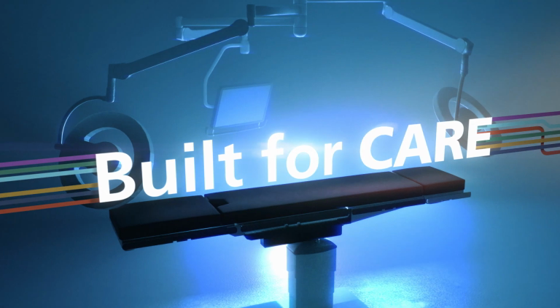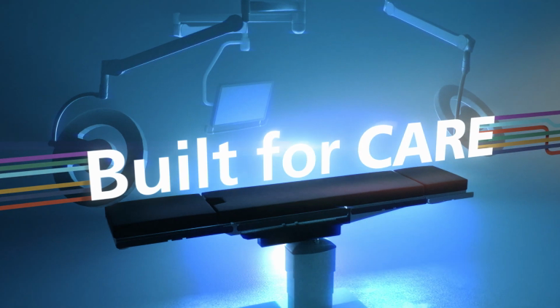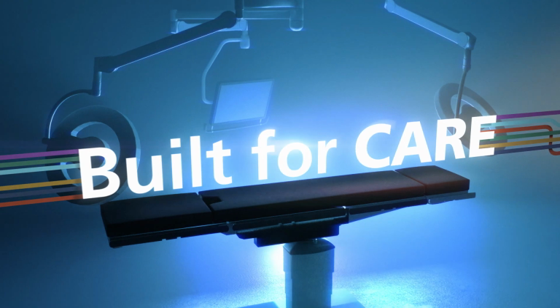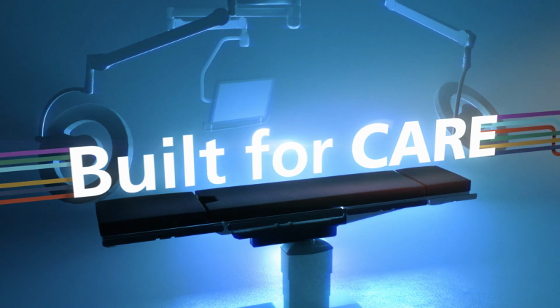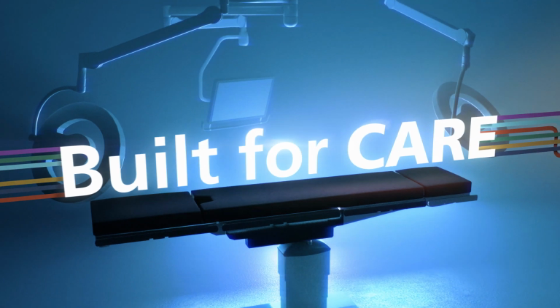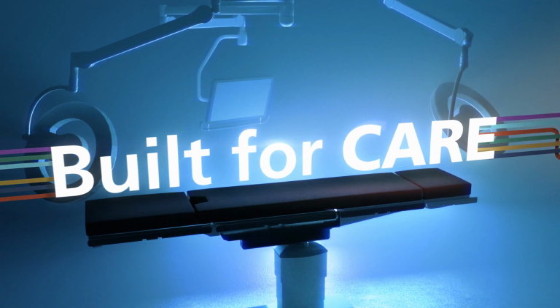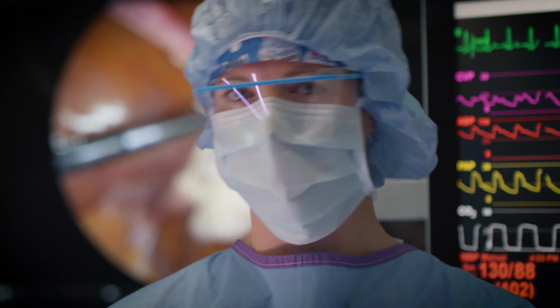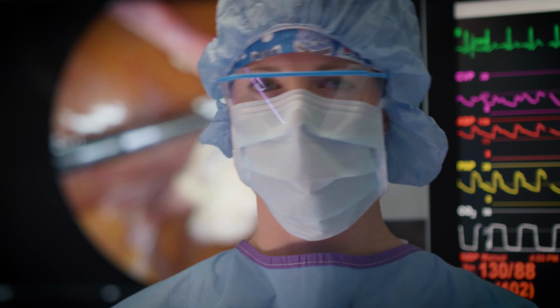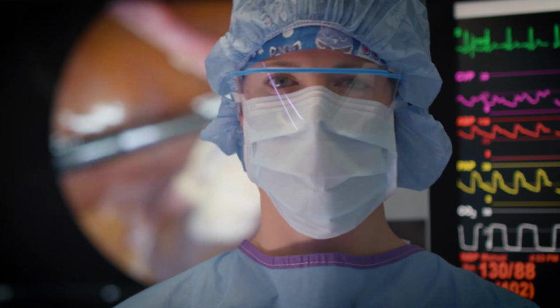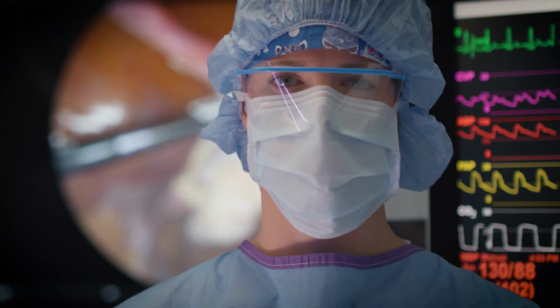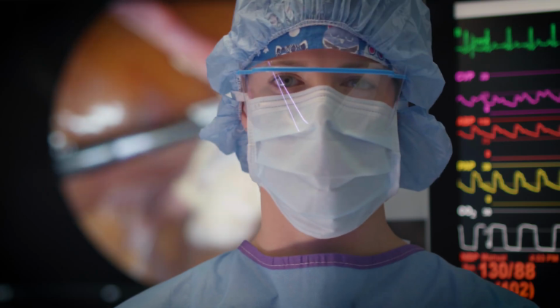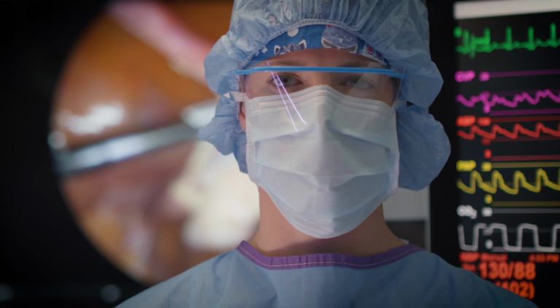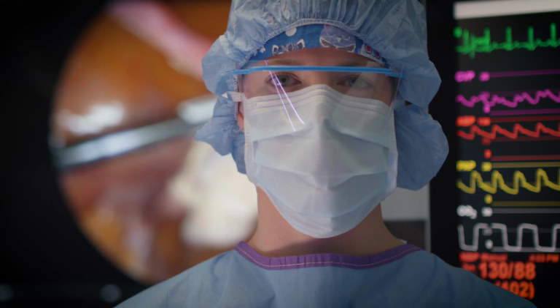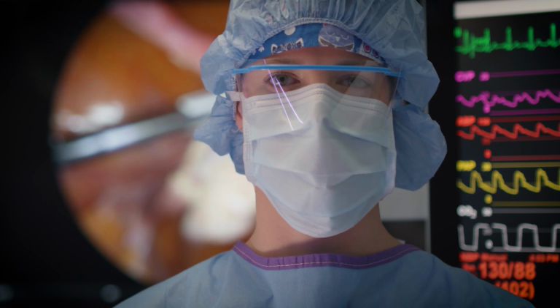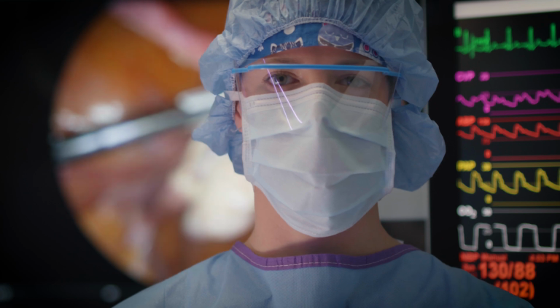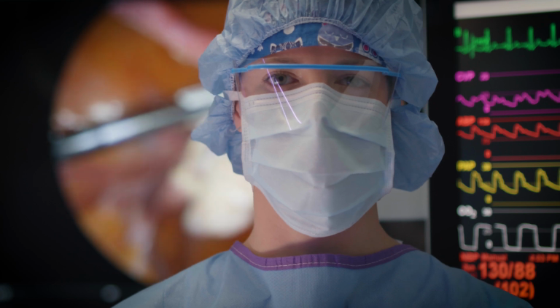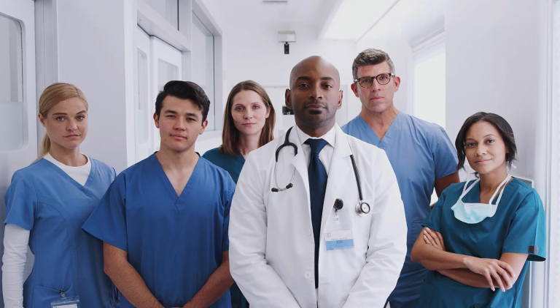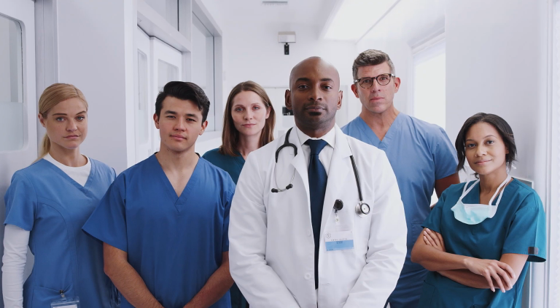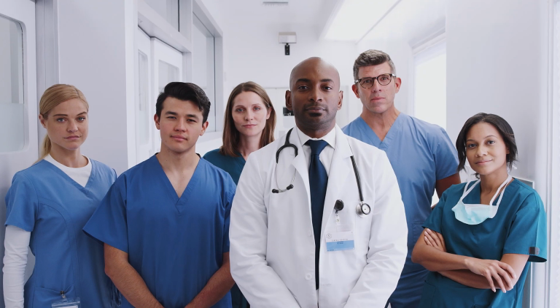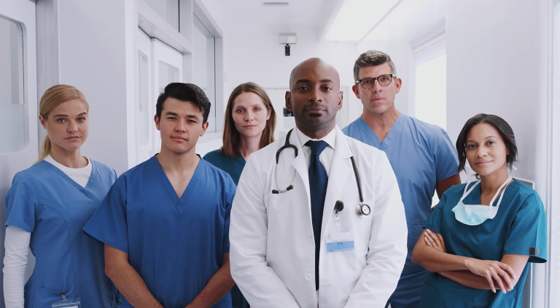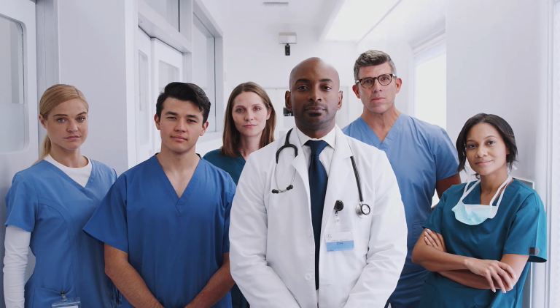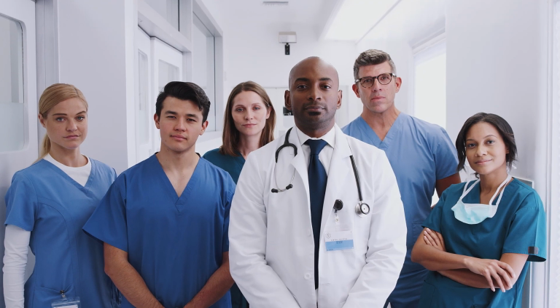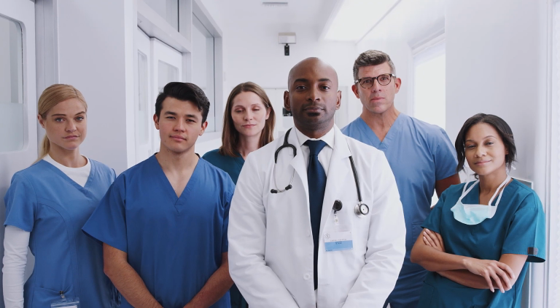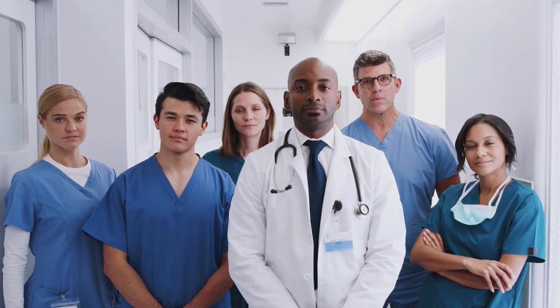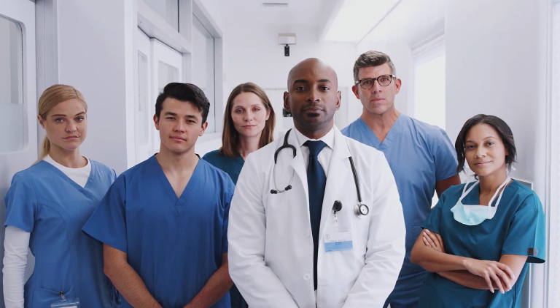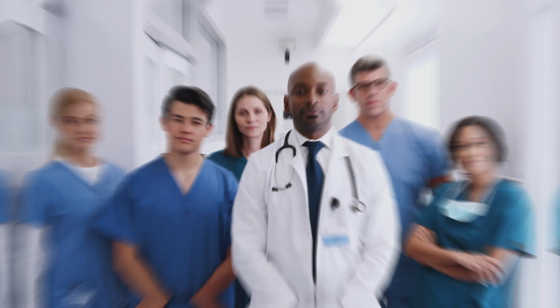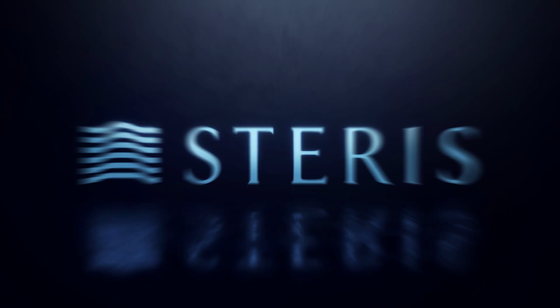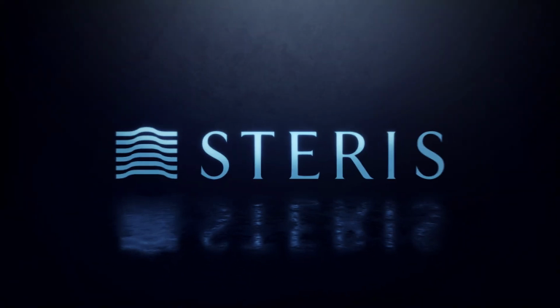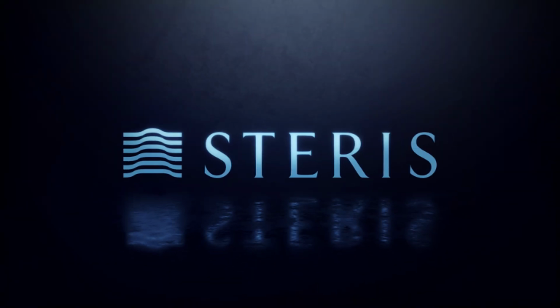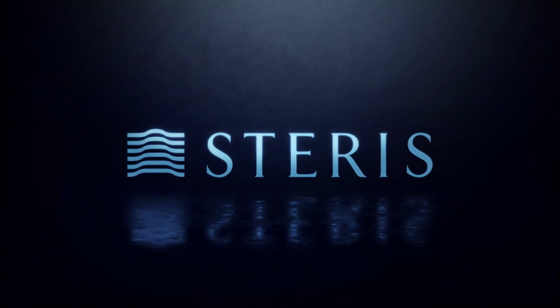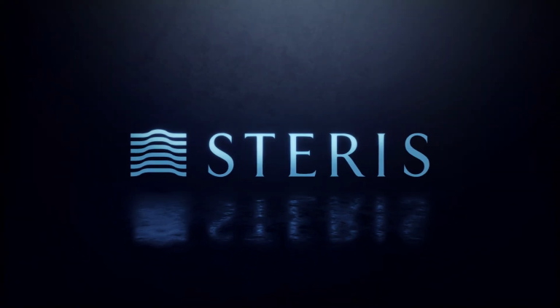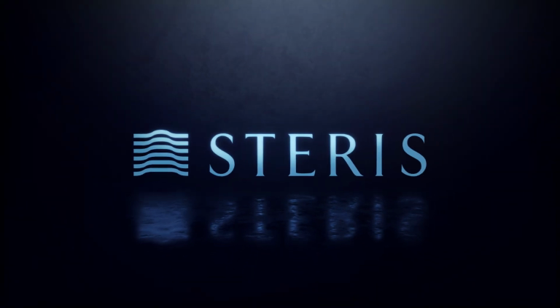Together, we'll help your team deliver outstanding patient care.